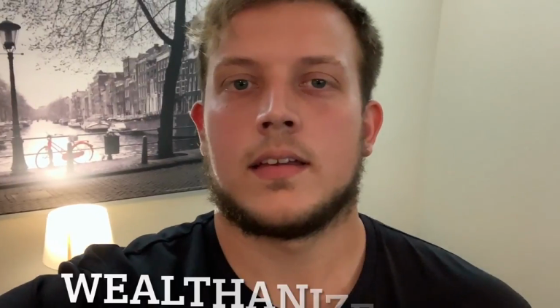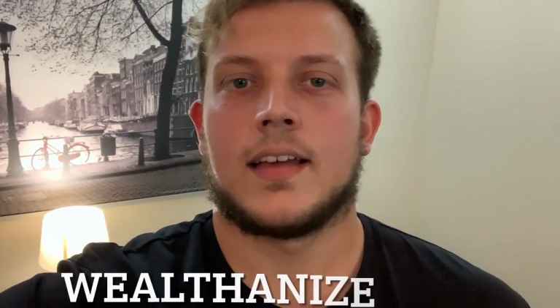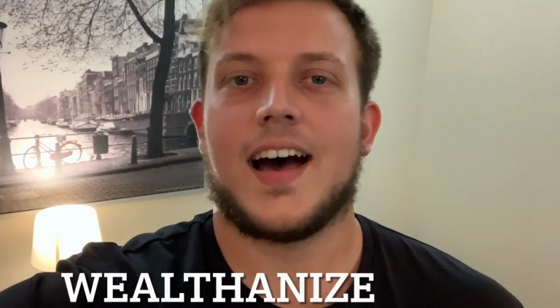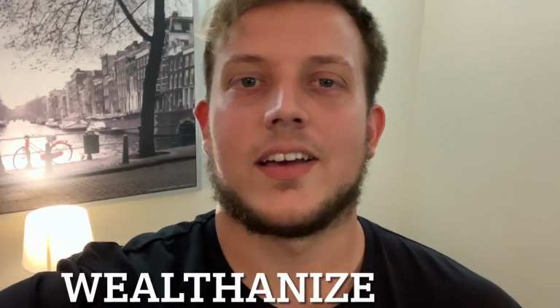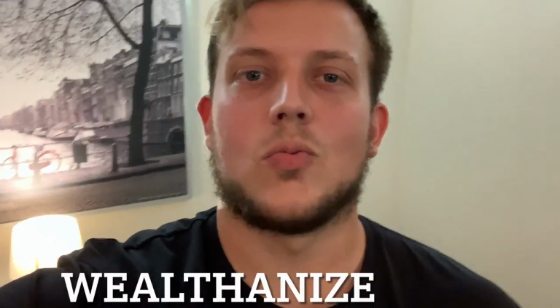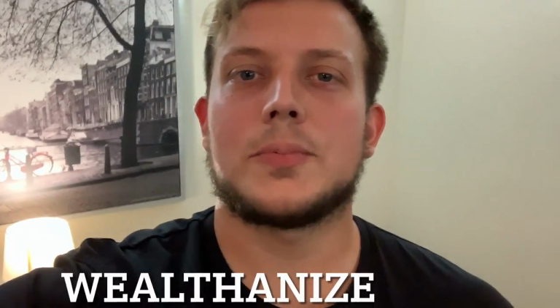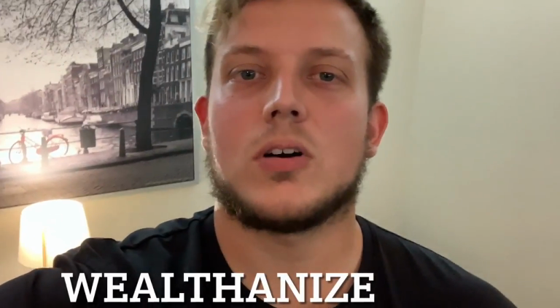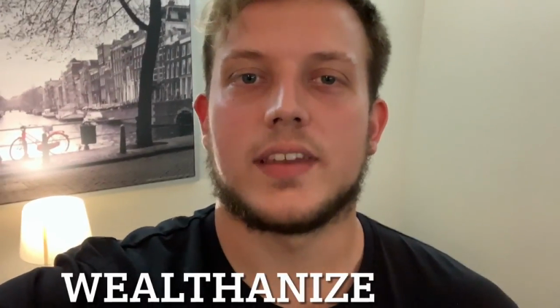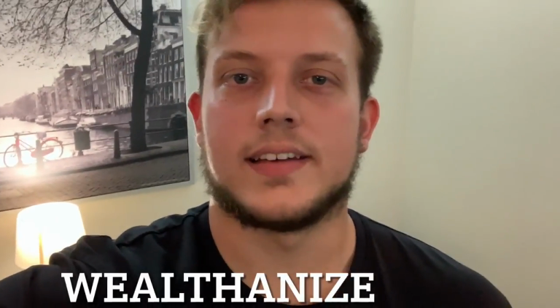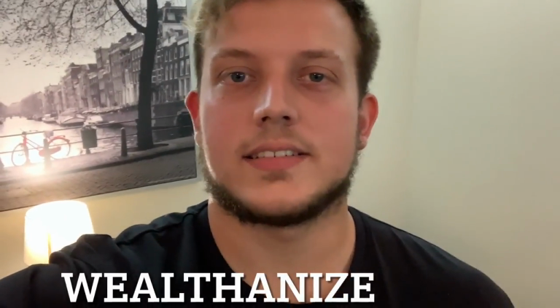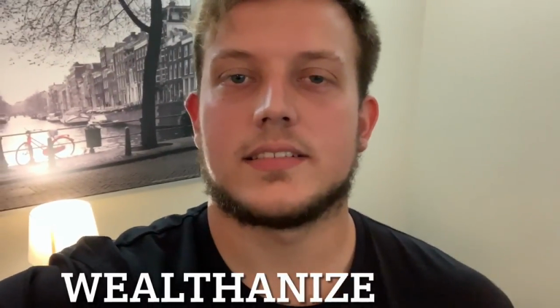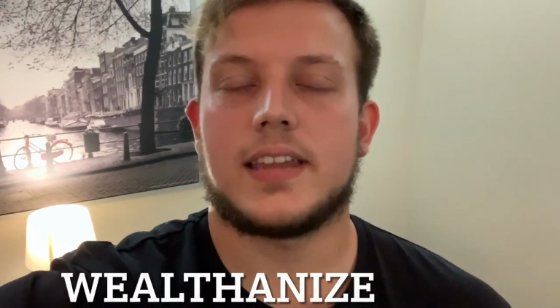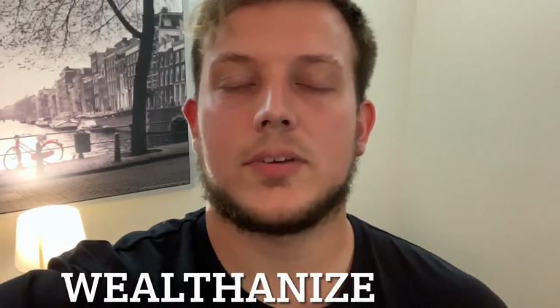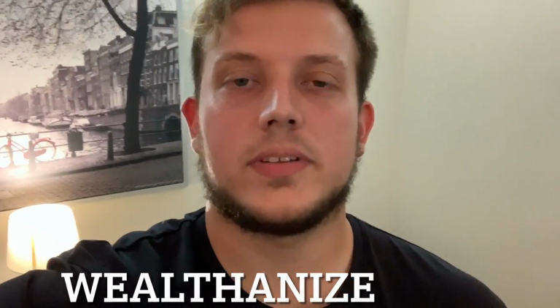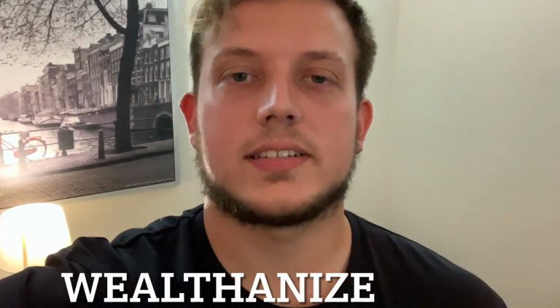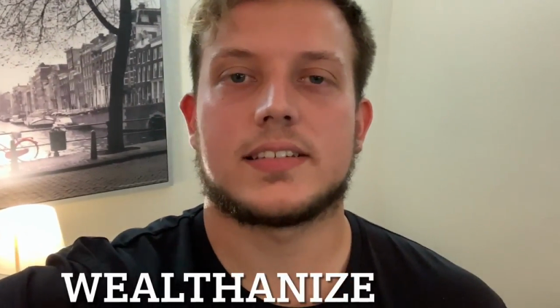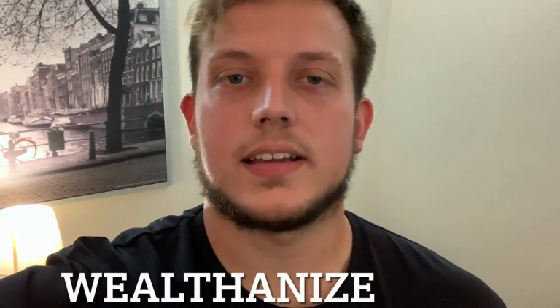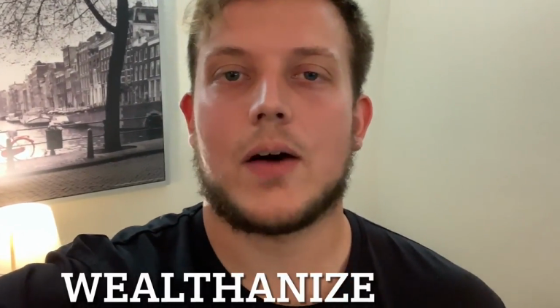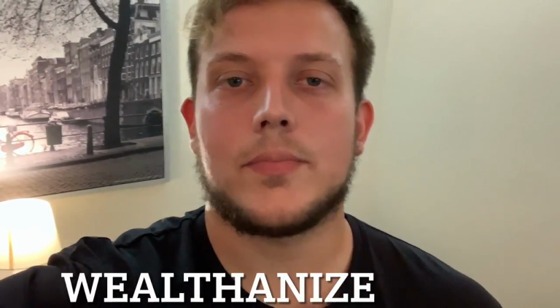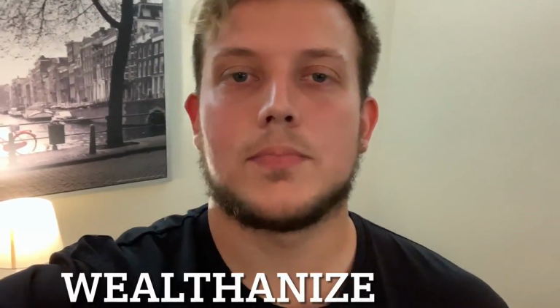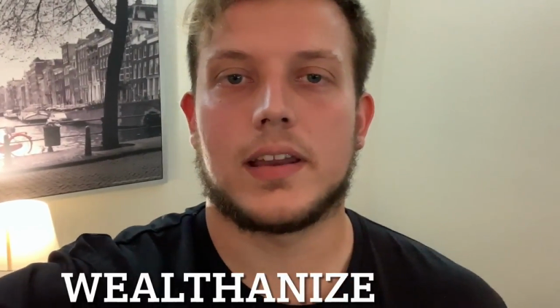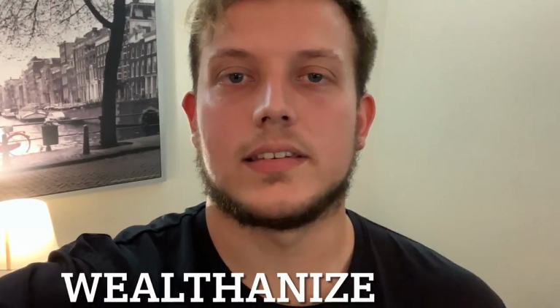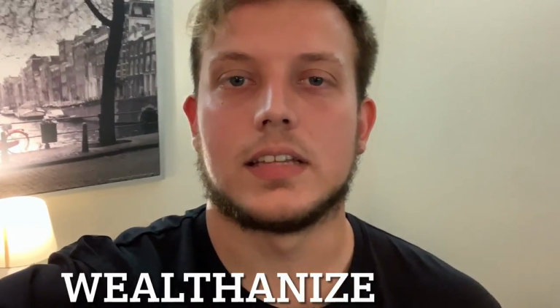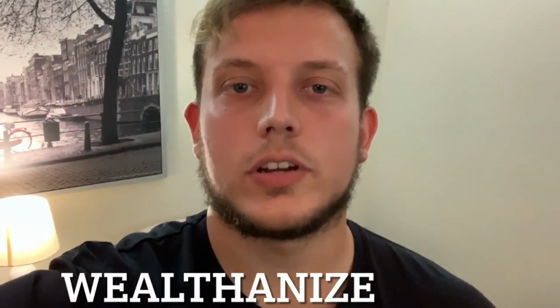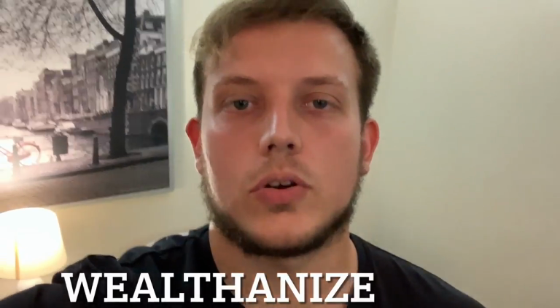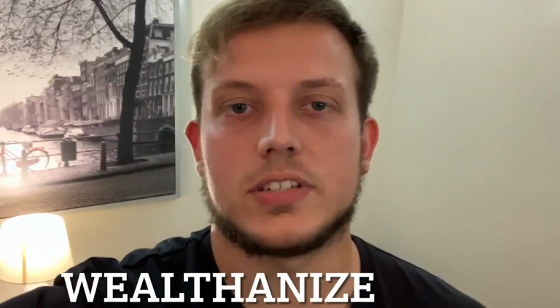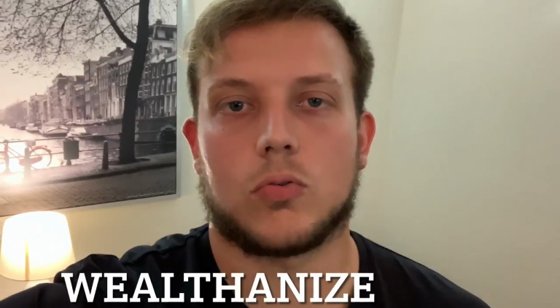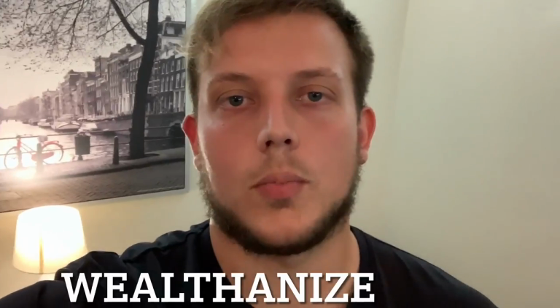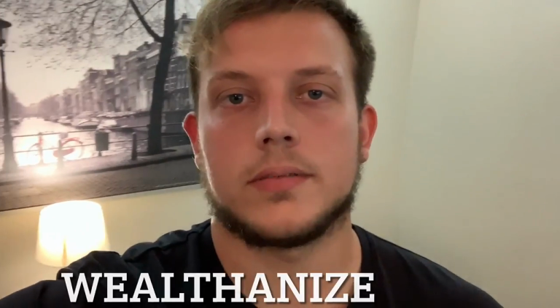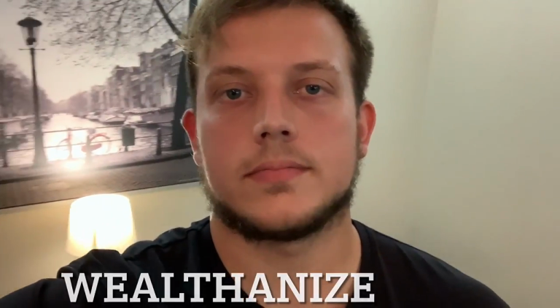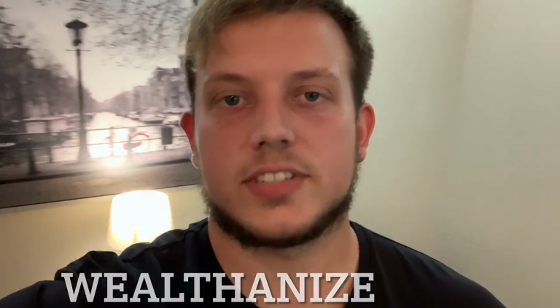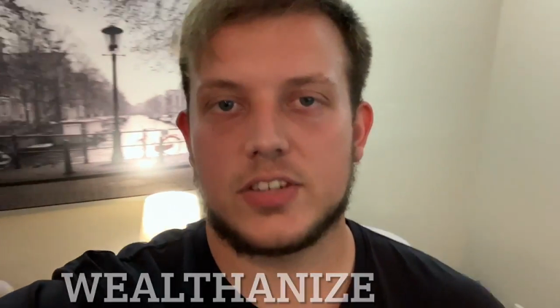Hi, welcome to Wealth and Eyes. Today I'm going to be discussing how I make money delivering groceries for Walmart. Stay tuned.